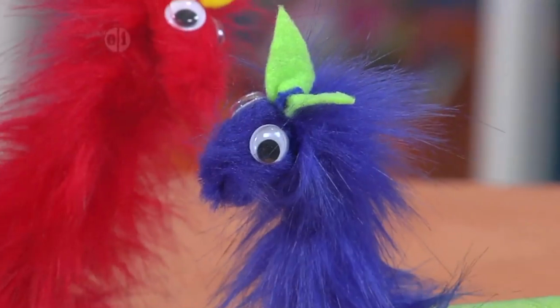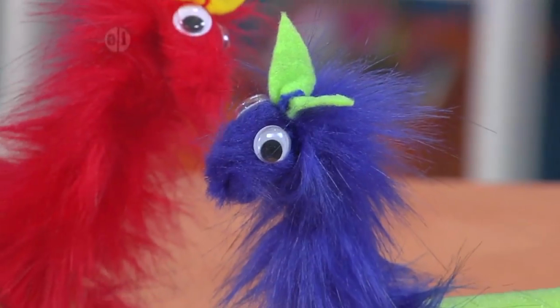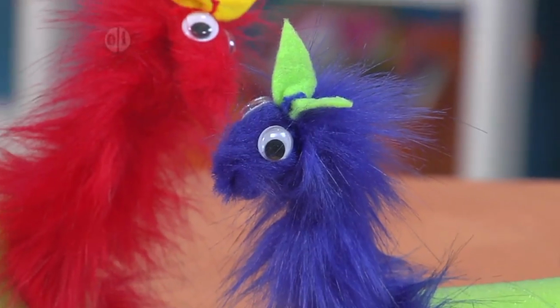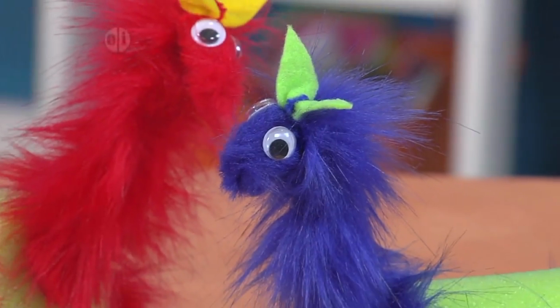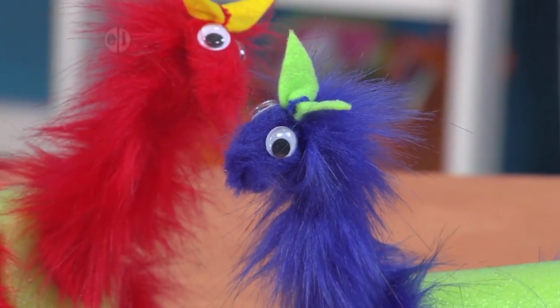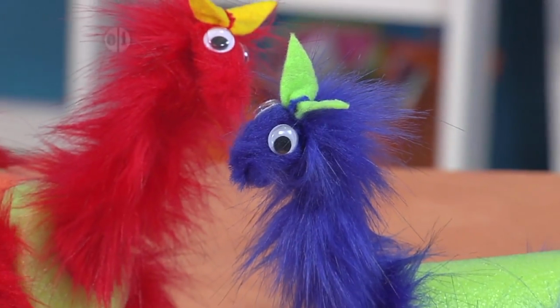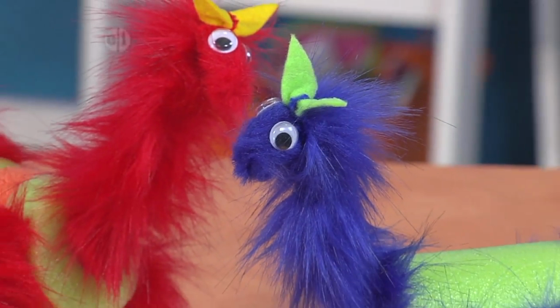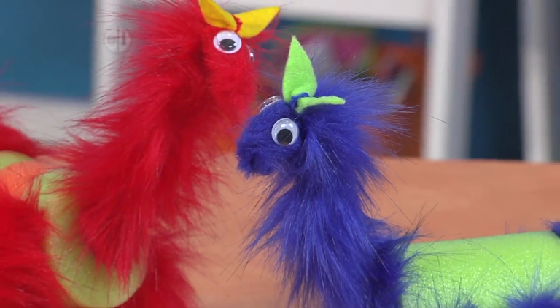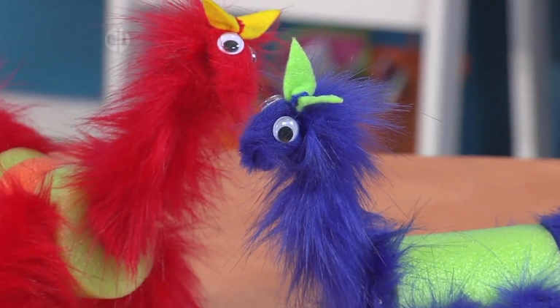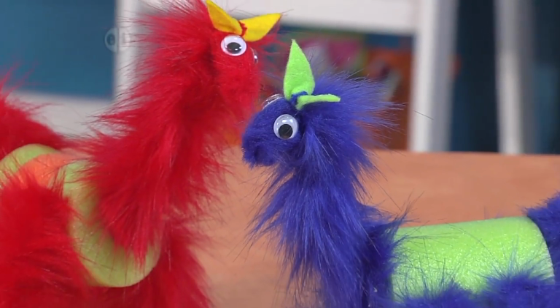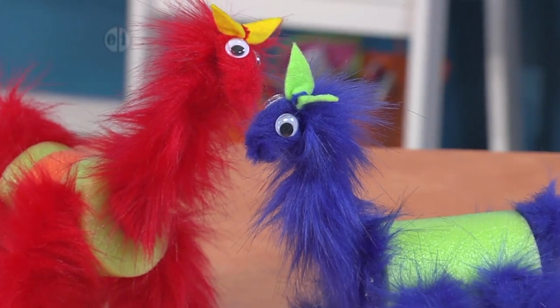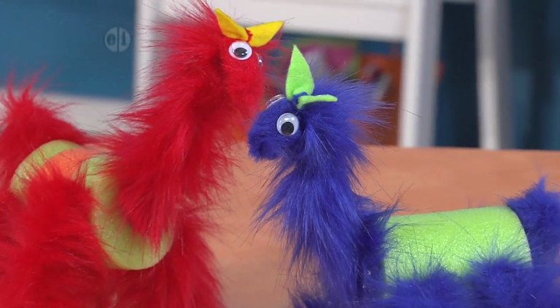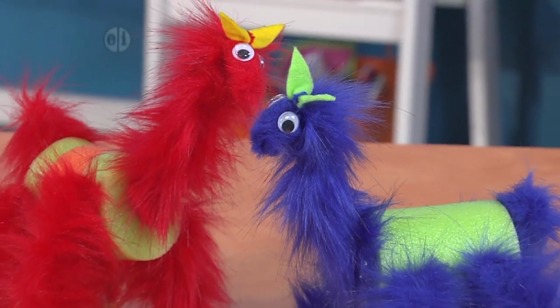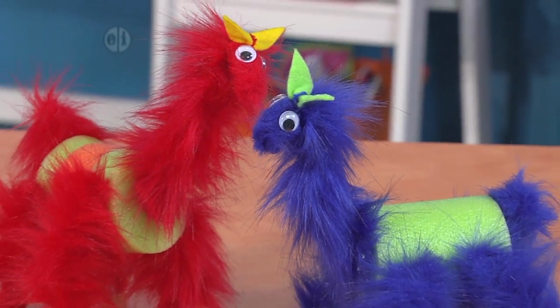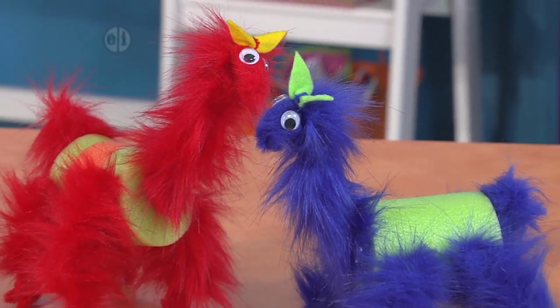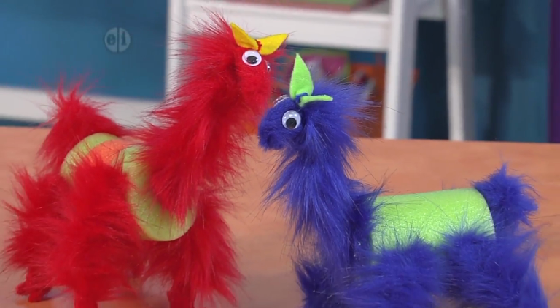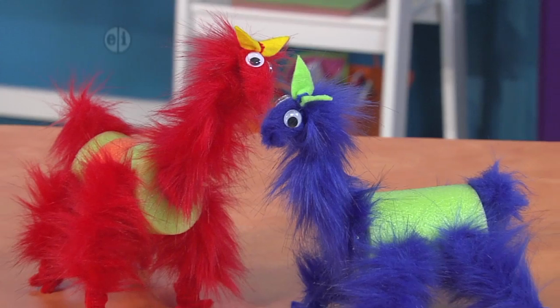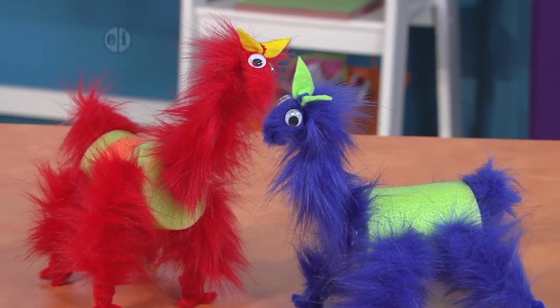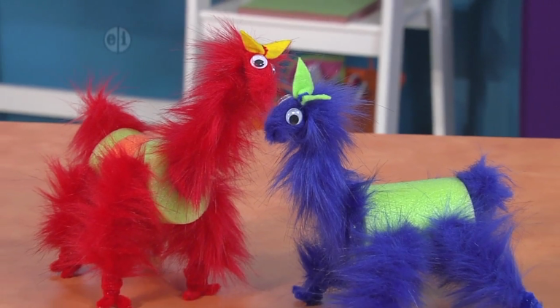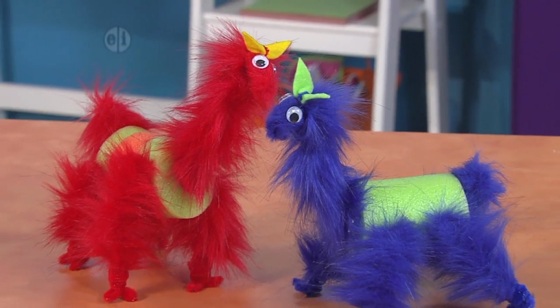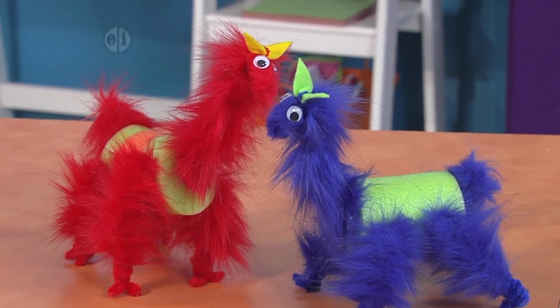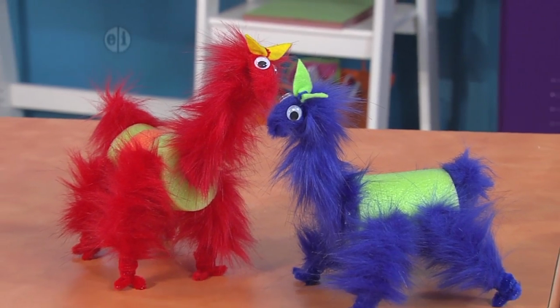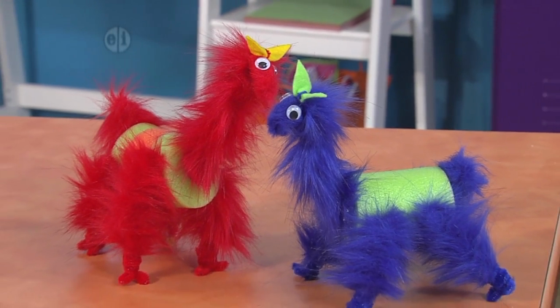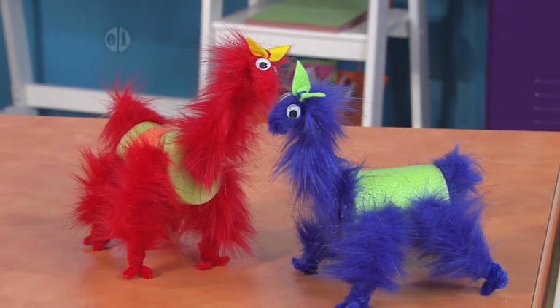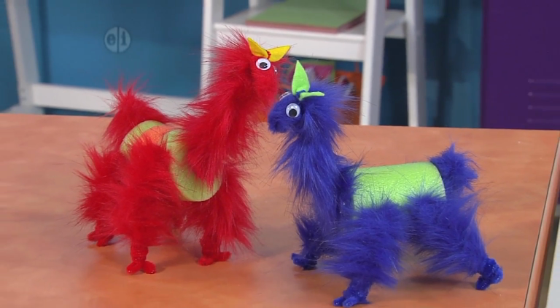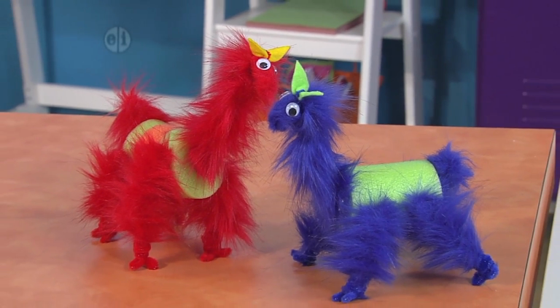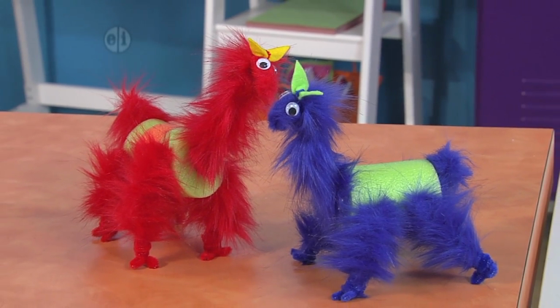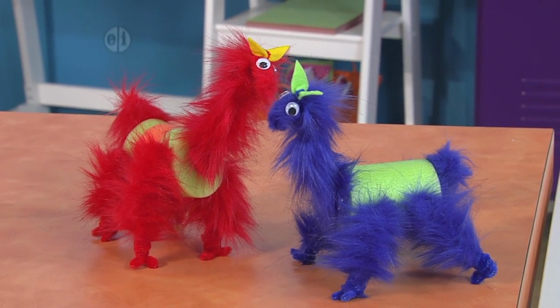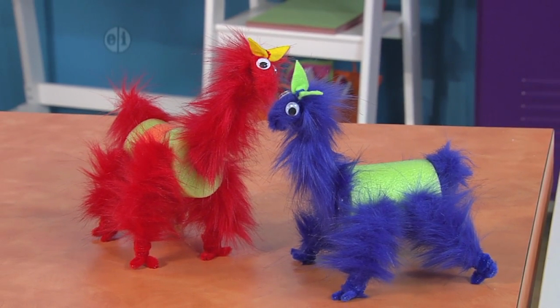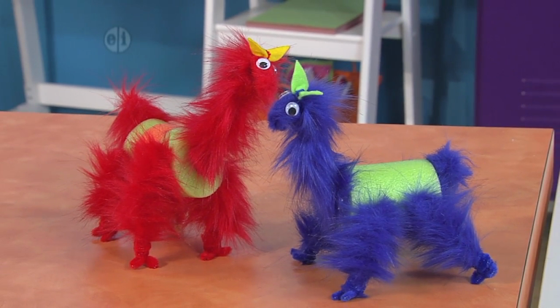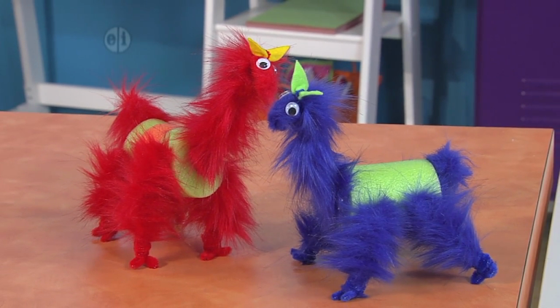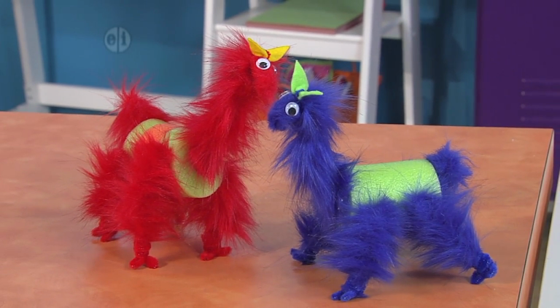We're going to dive in and make some loony llamas using, of all things, pool noodles.